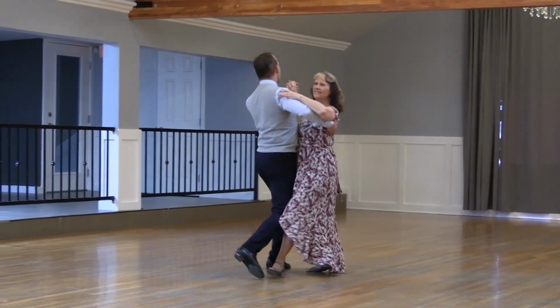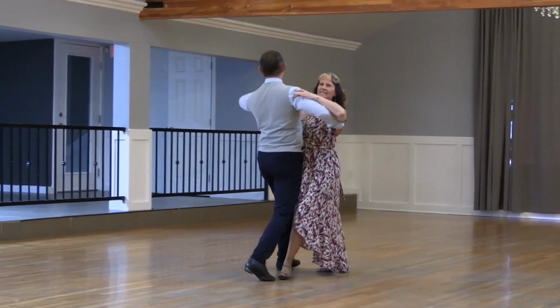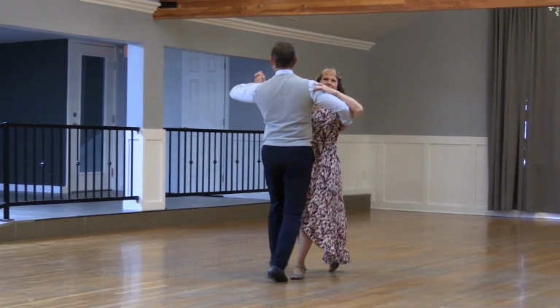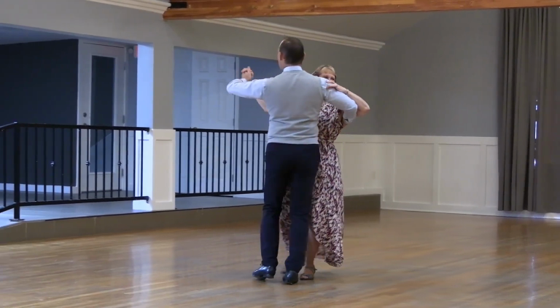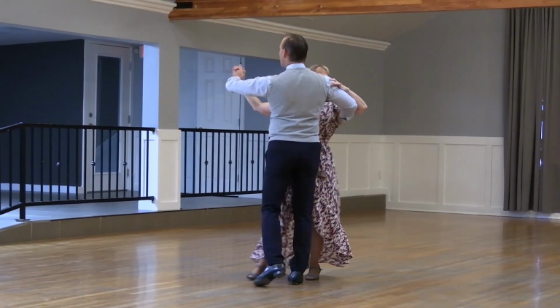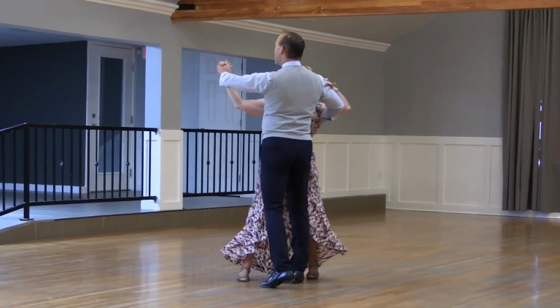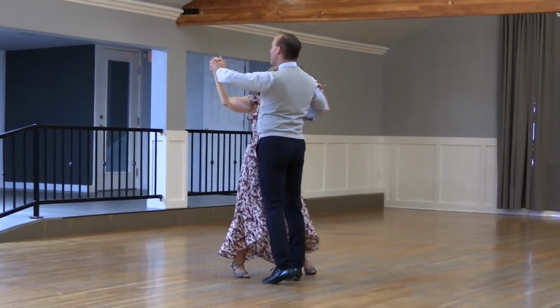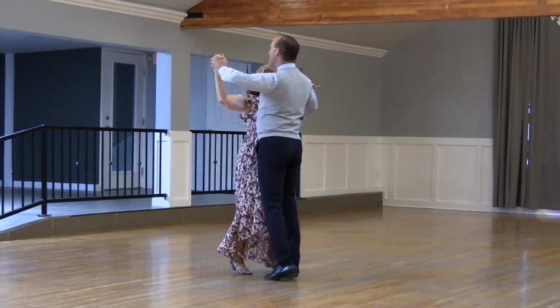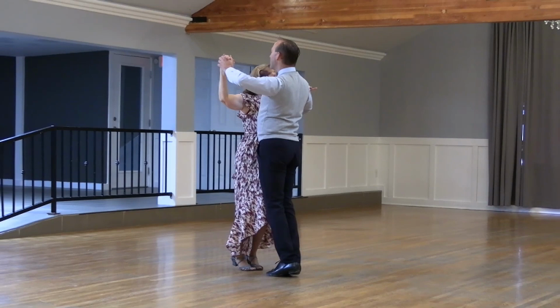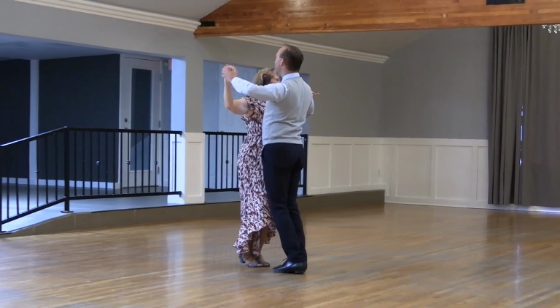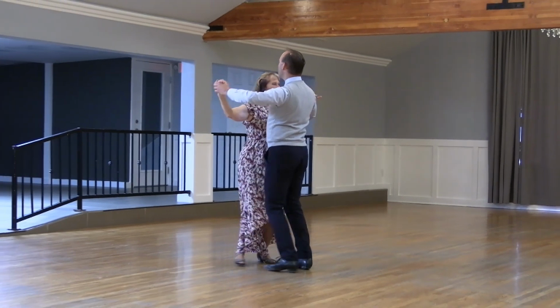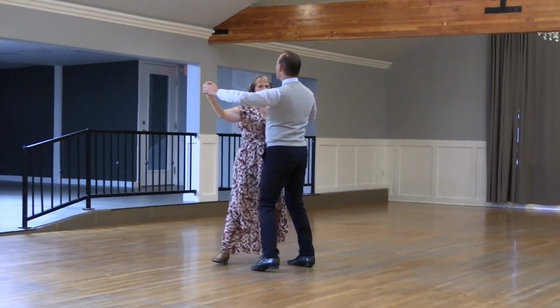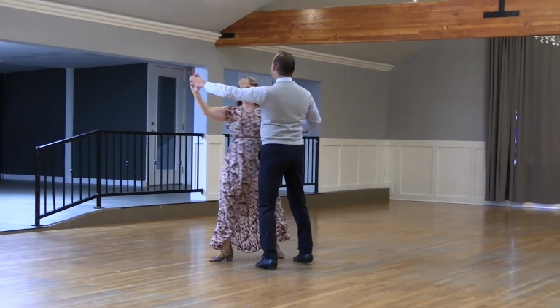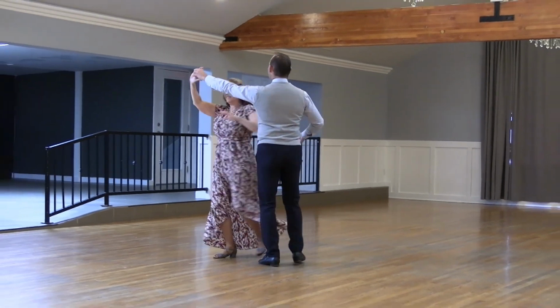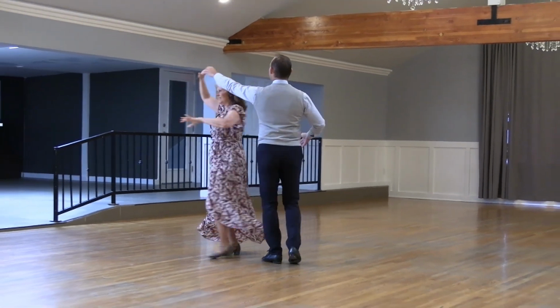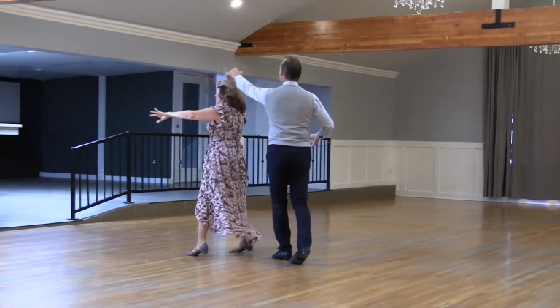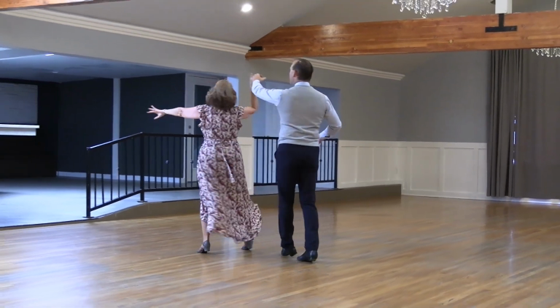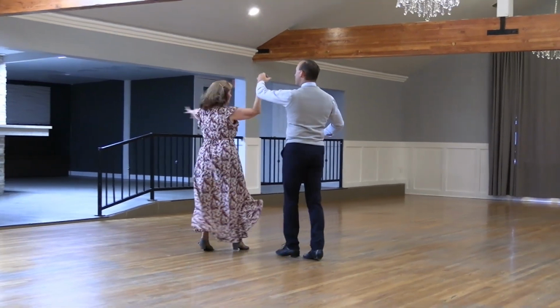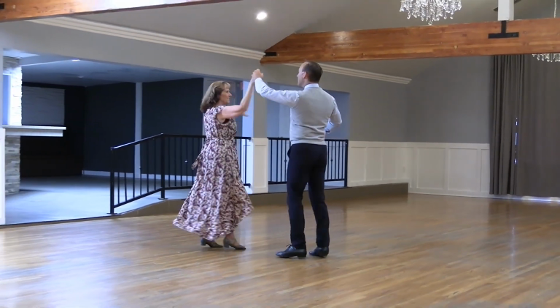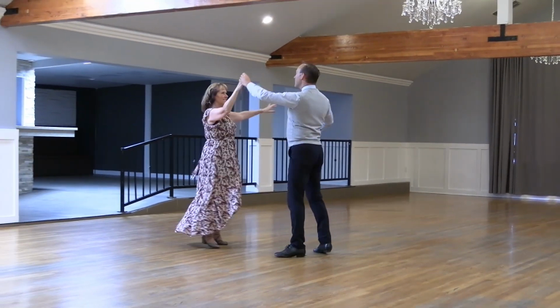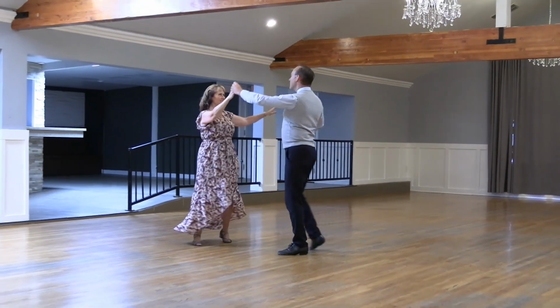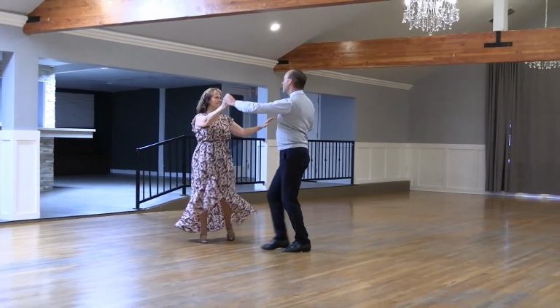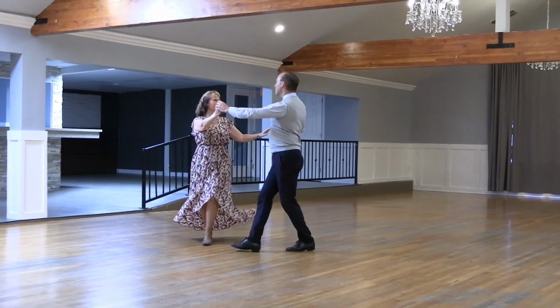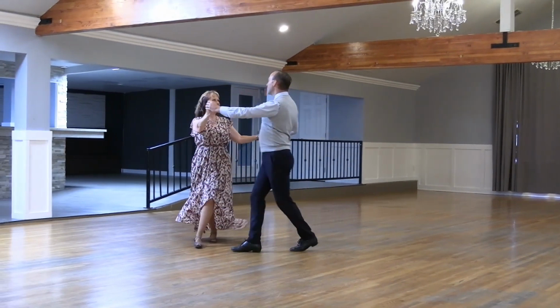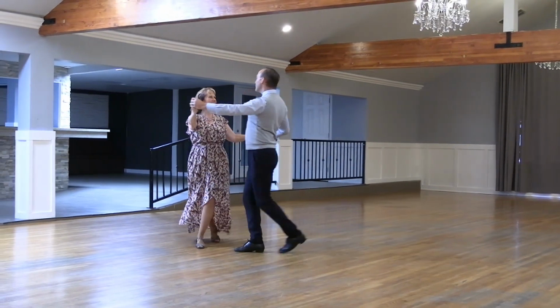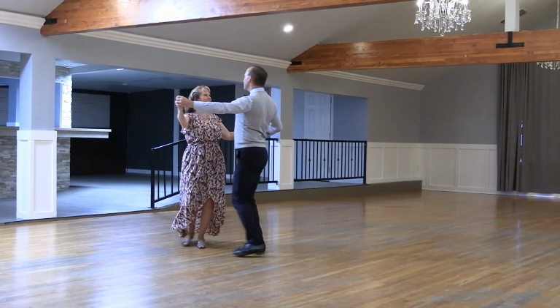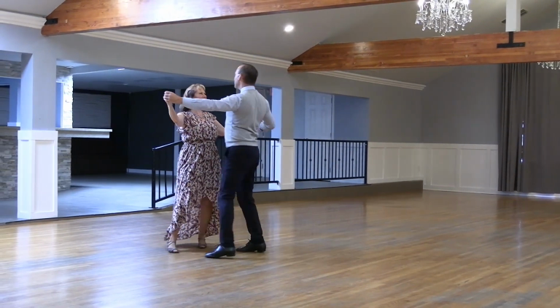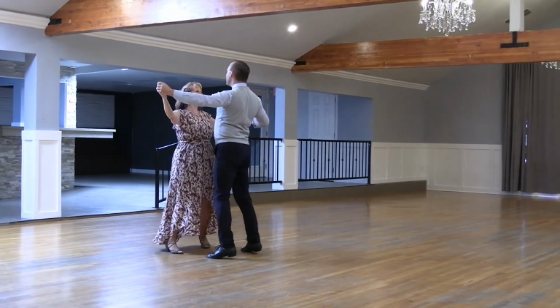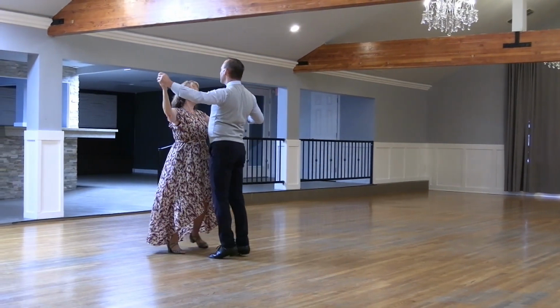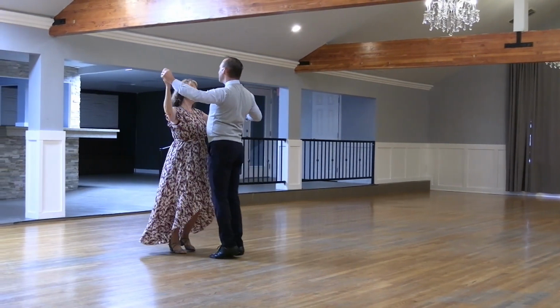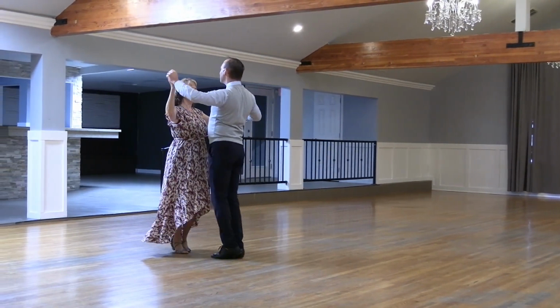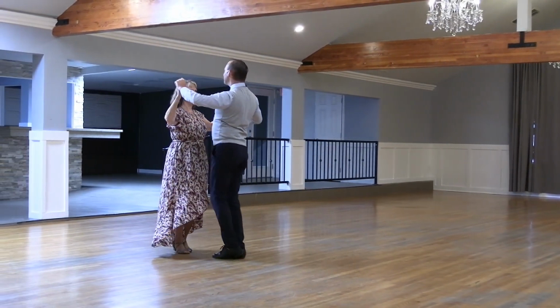Twirl vine through. Two face and close. And step apart and point.